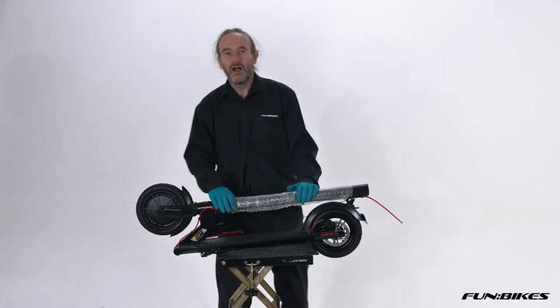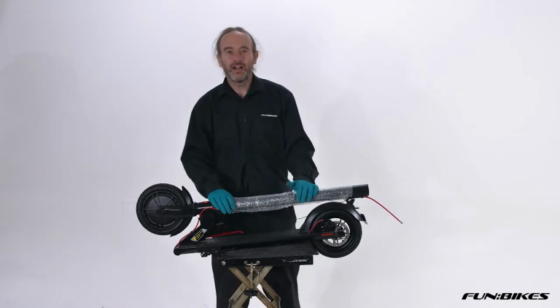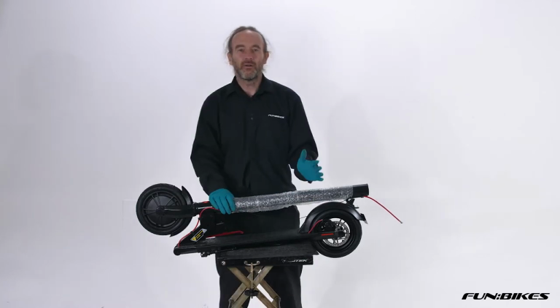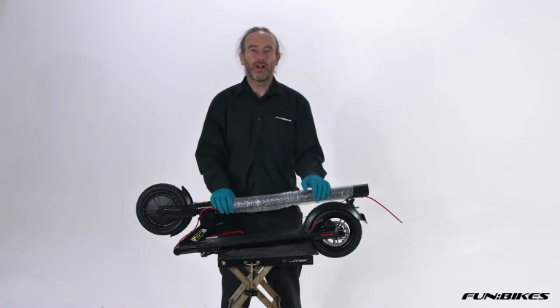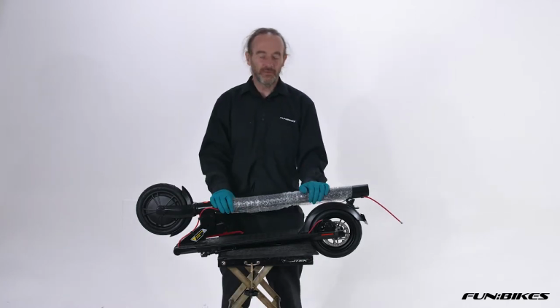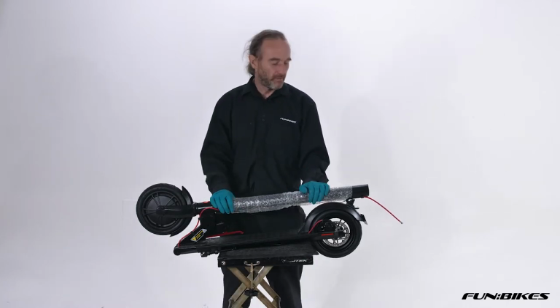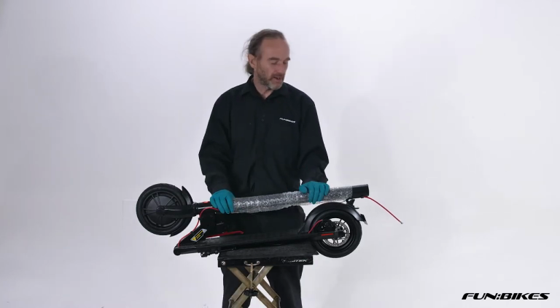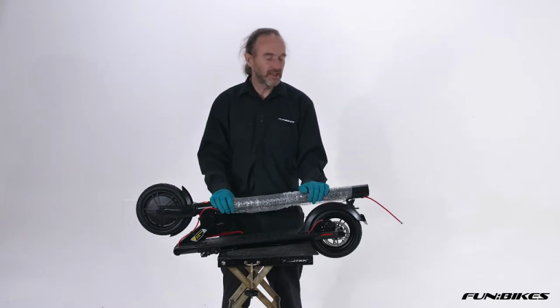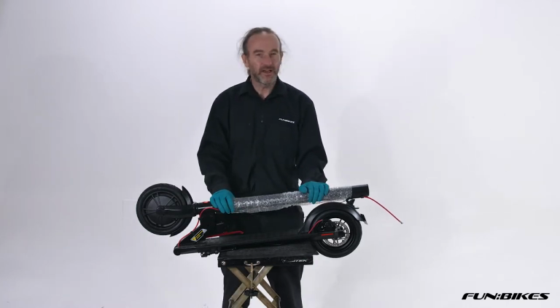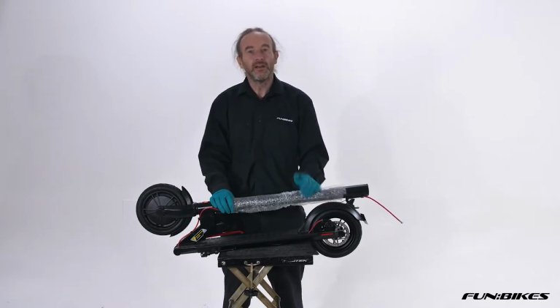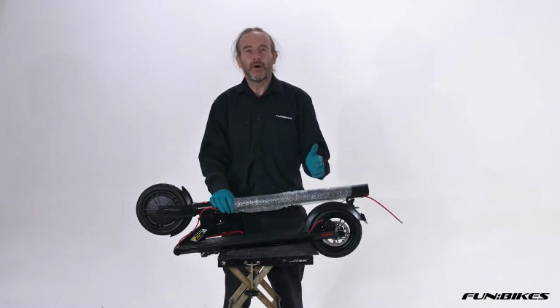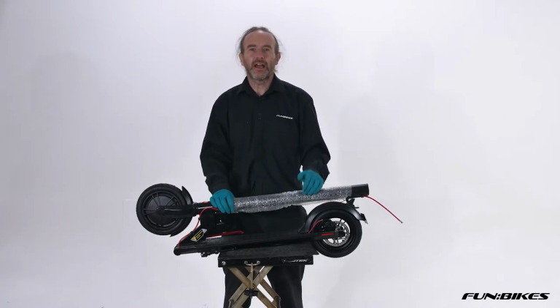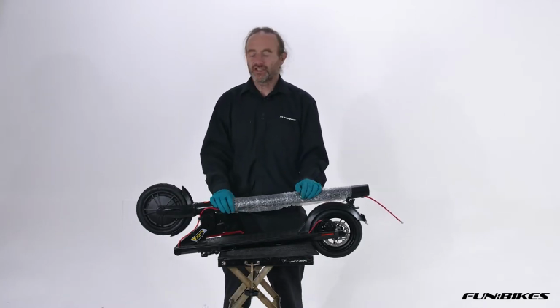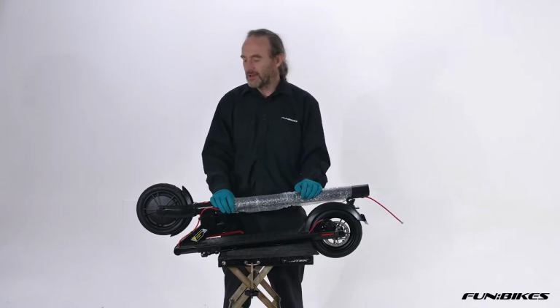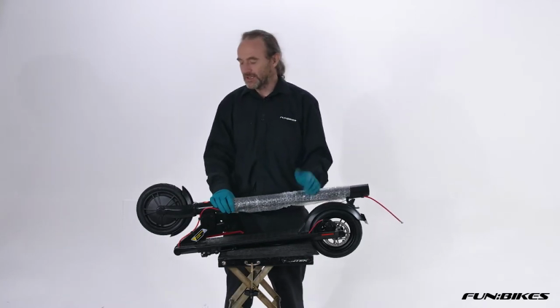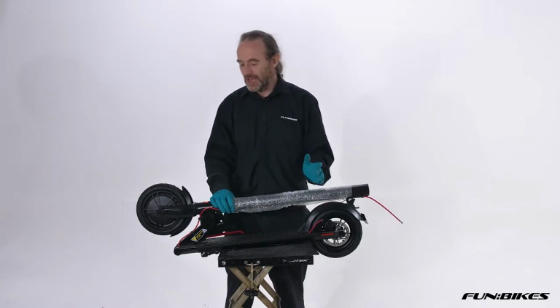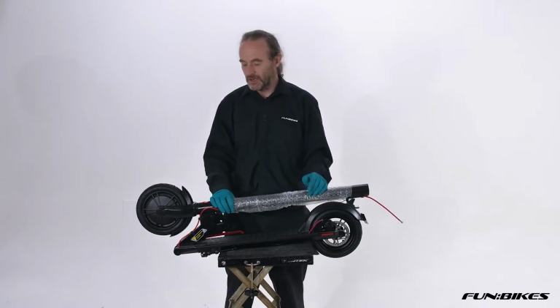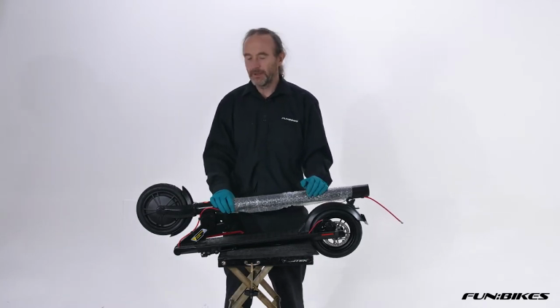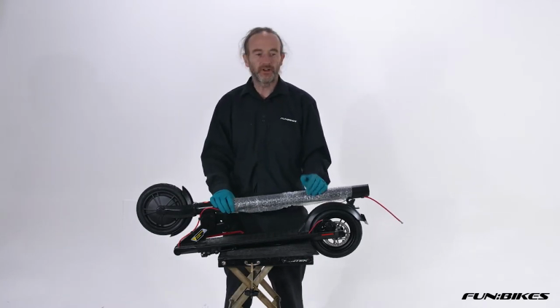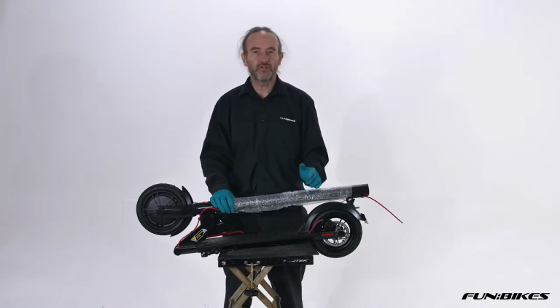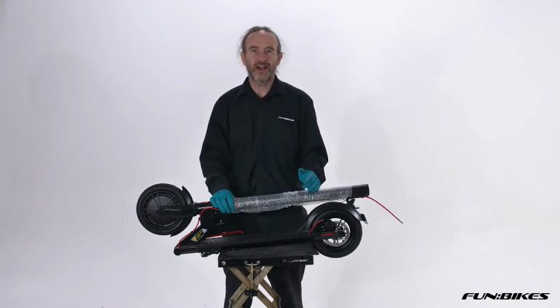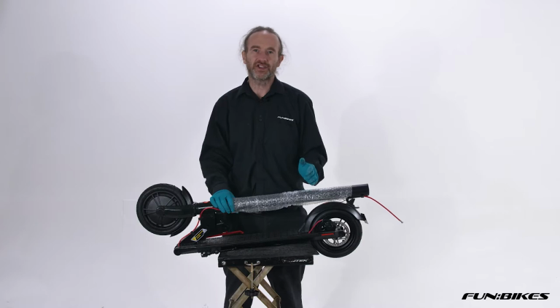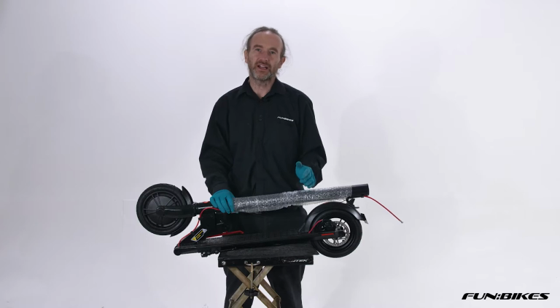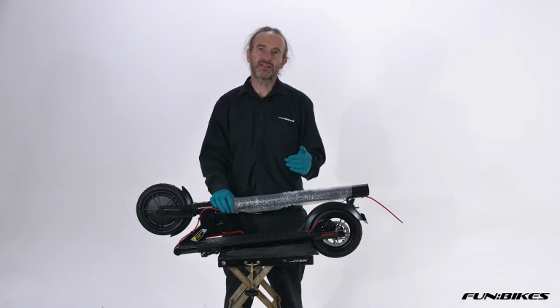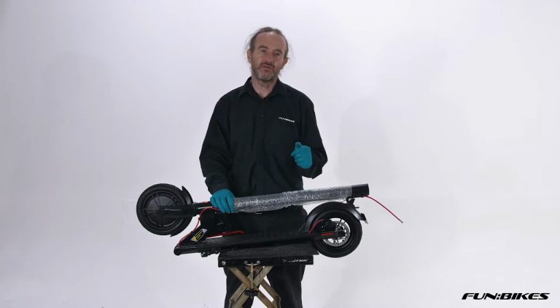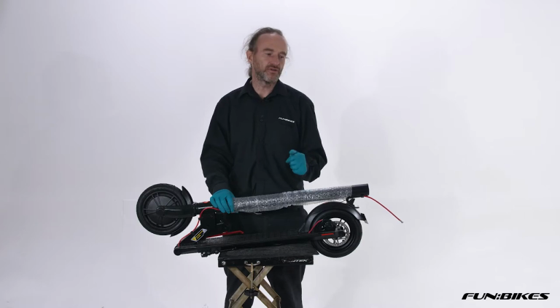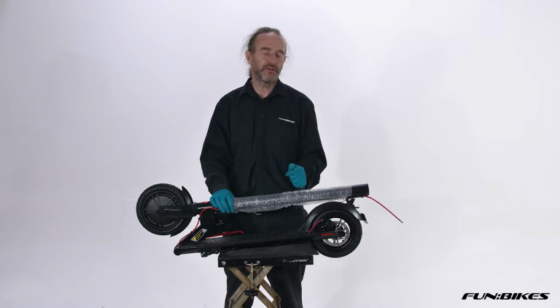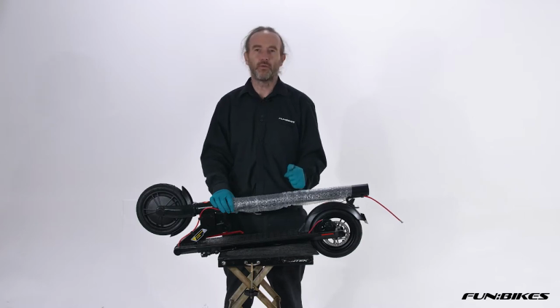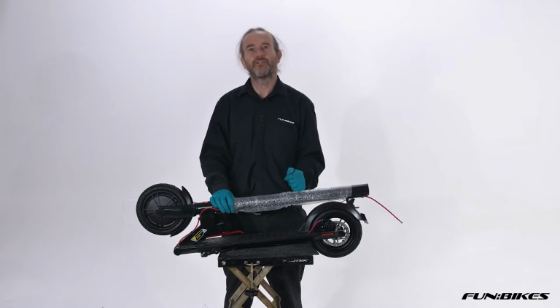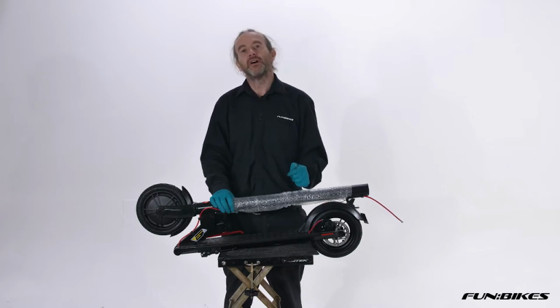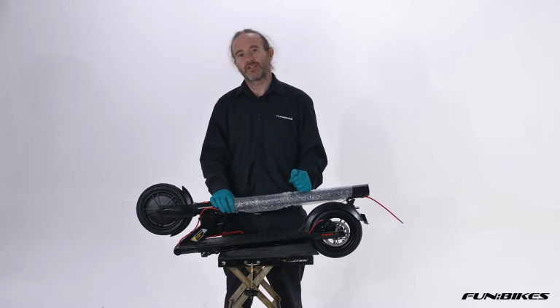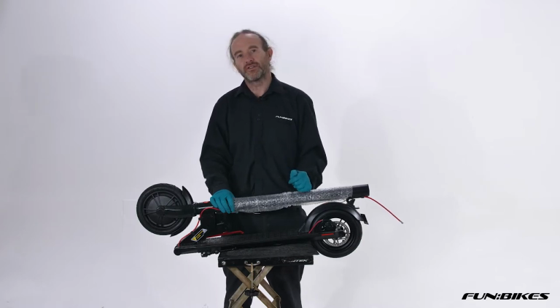Hello and welcome to Funbikes TV. My name is James and today we're going to build a GoTrax GLX 250 watt scooter.